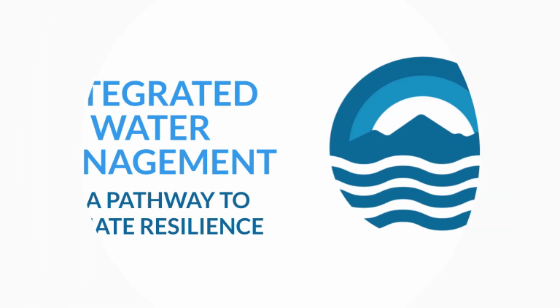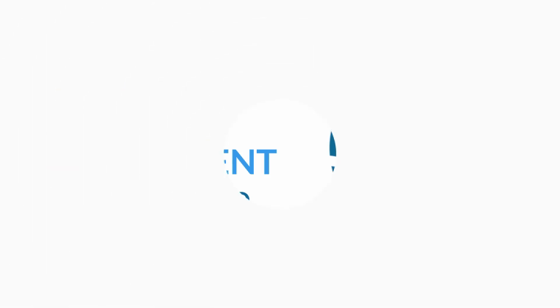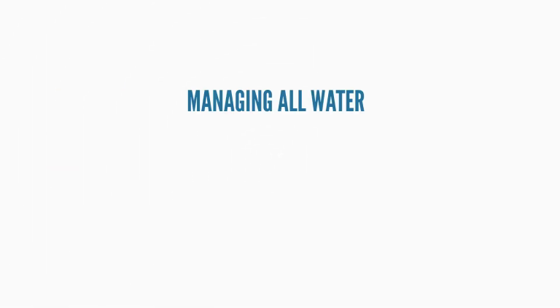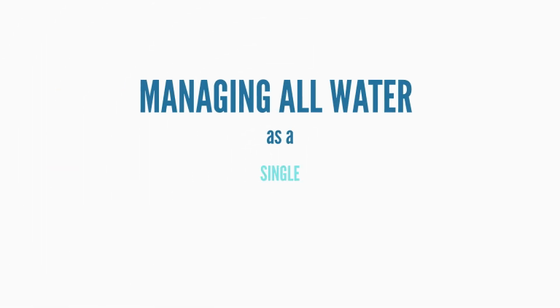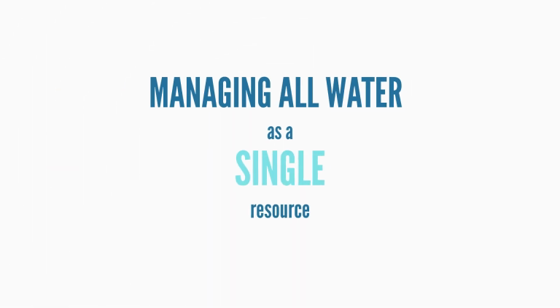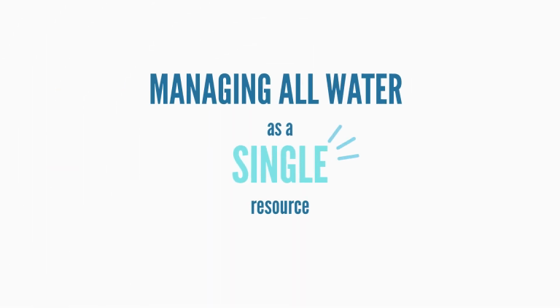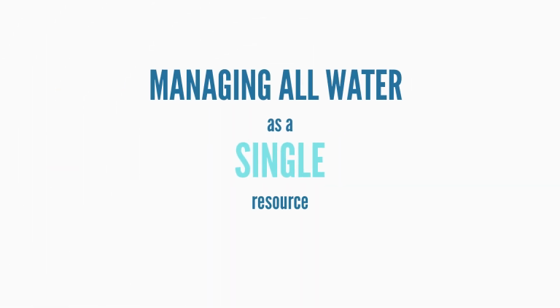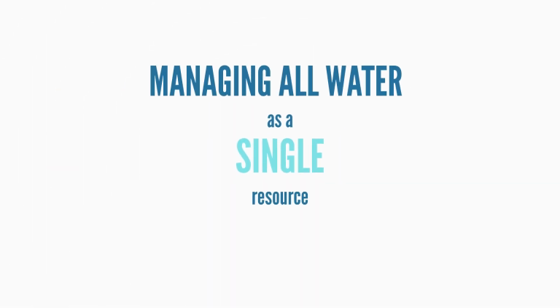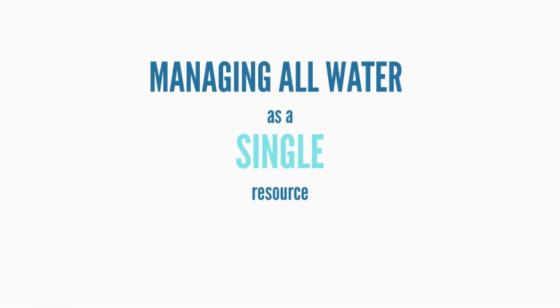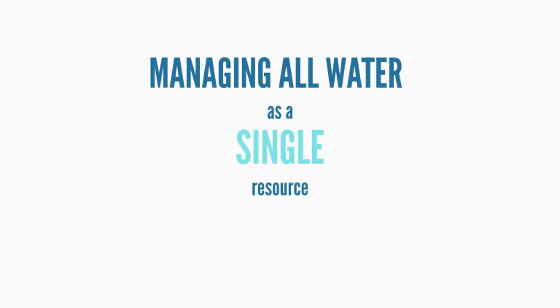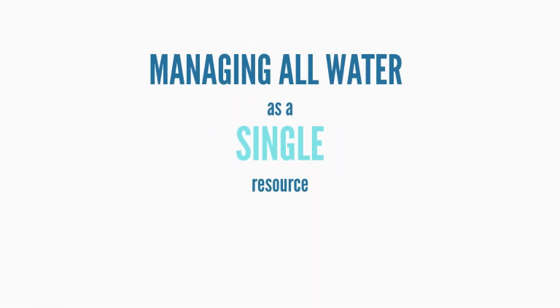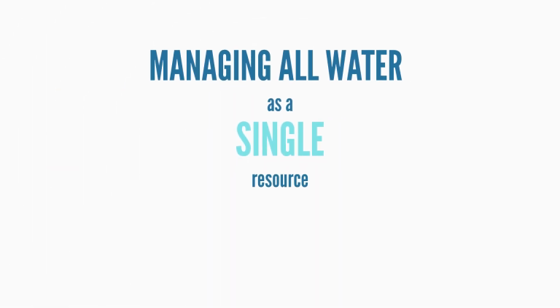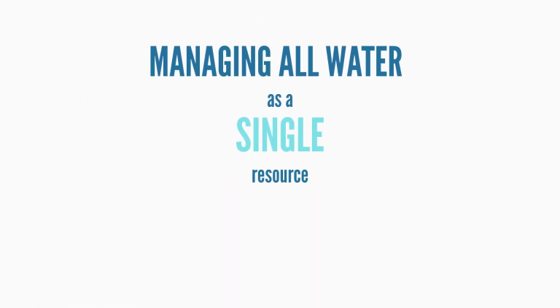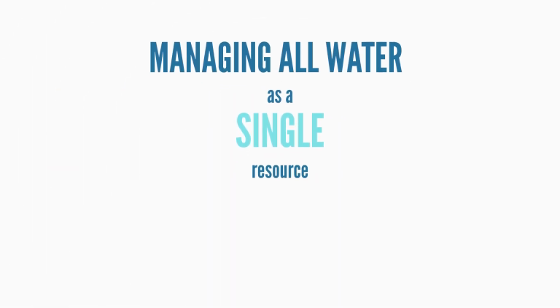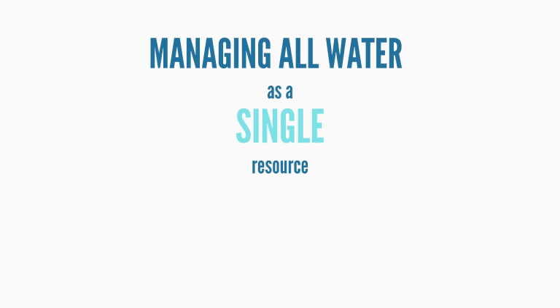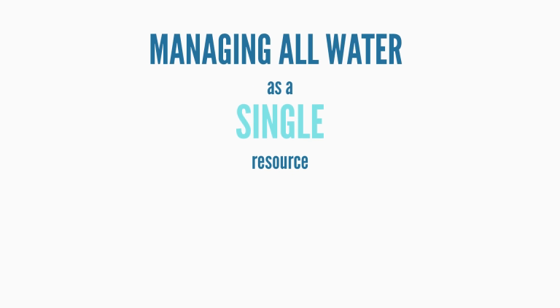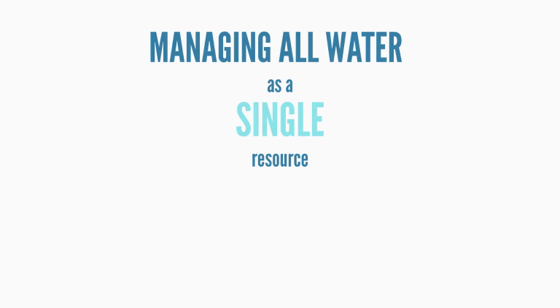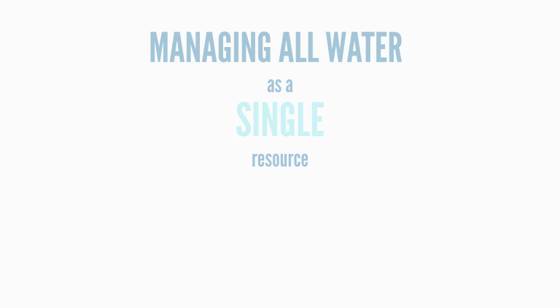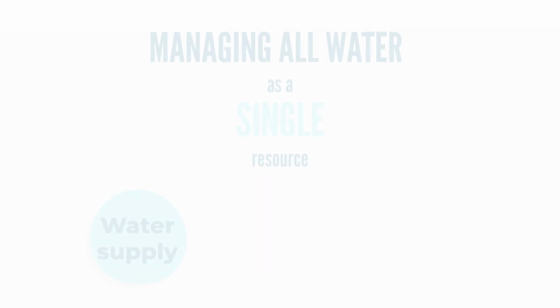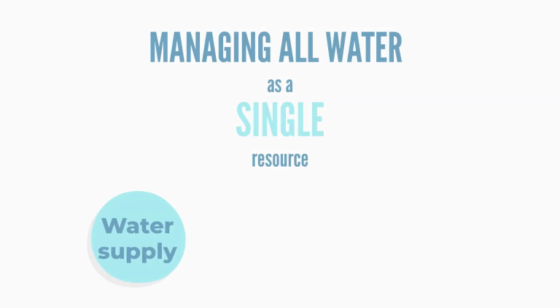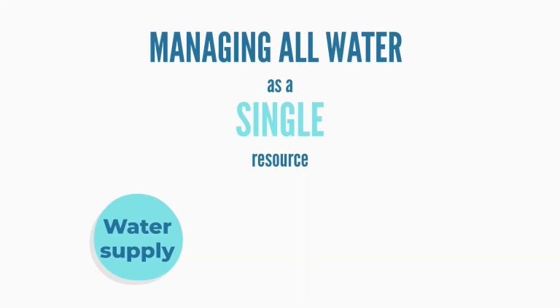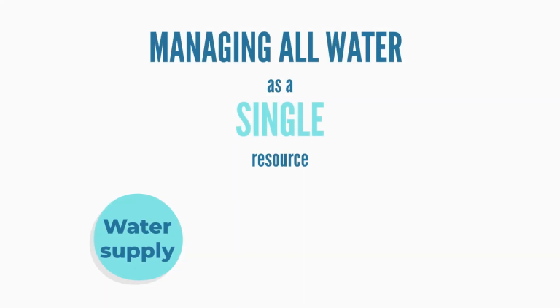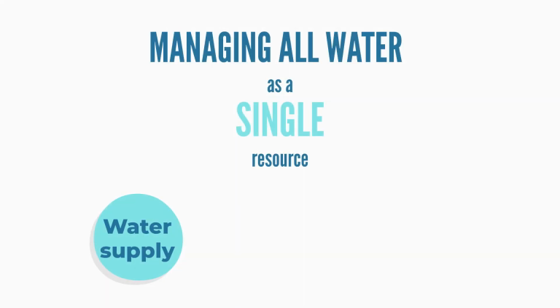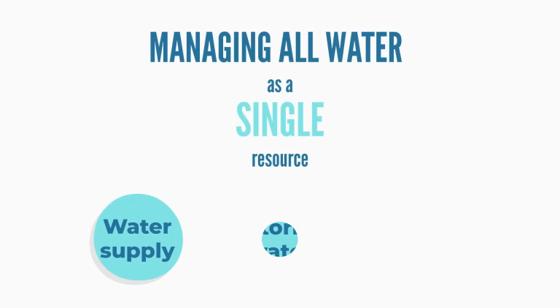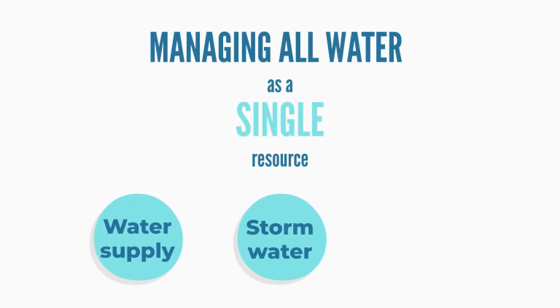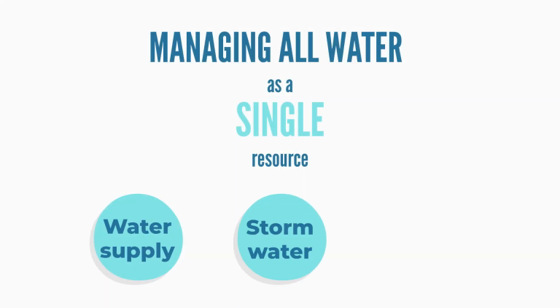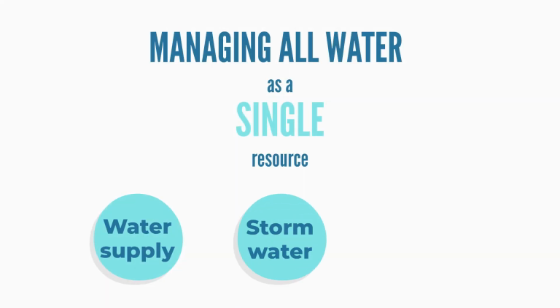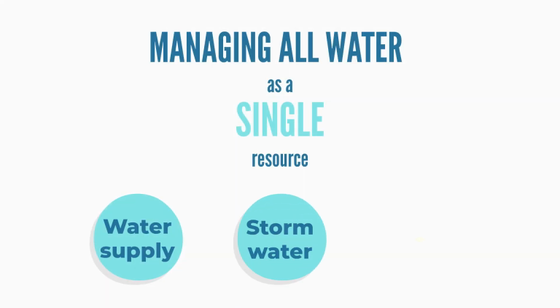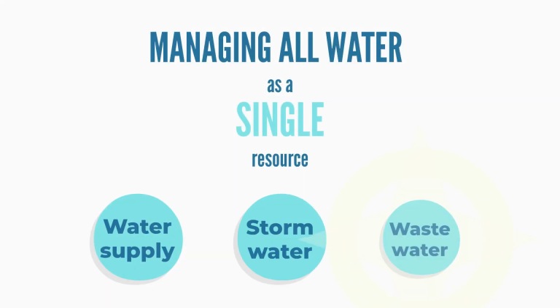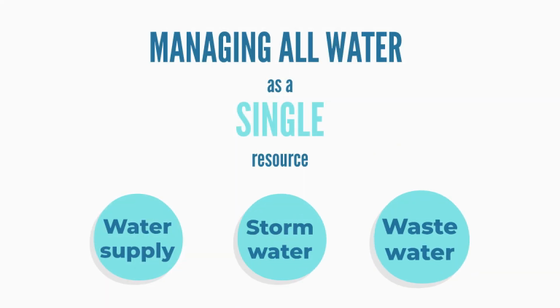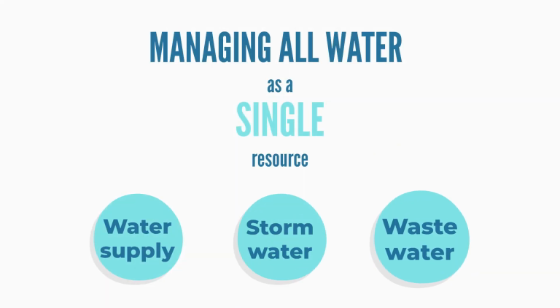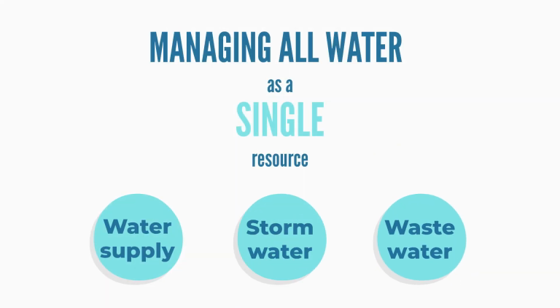Integrated water management is the practice of managing all water as a single resource, whether it is in the form of water supply, stormwater, or wastewater.